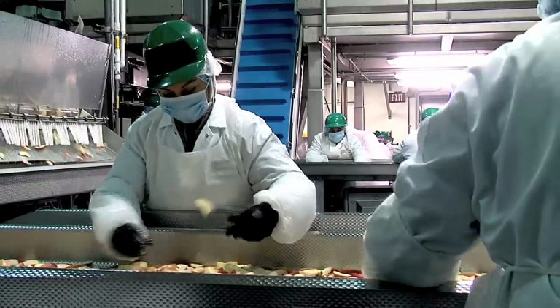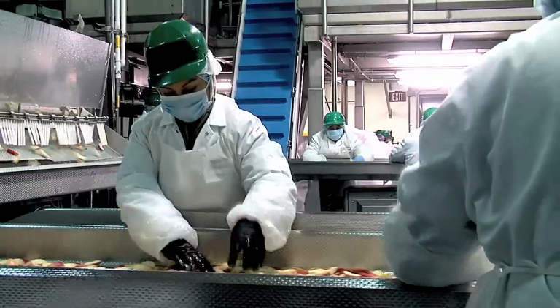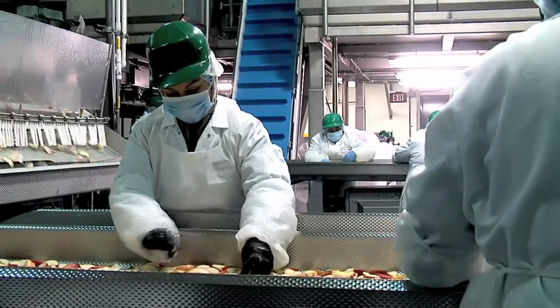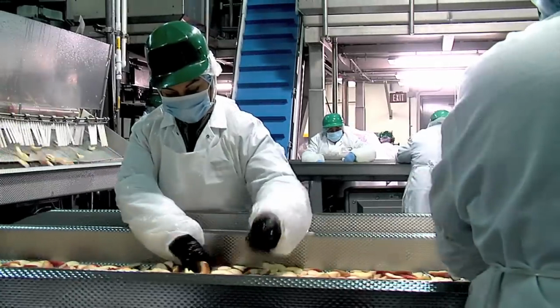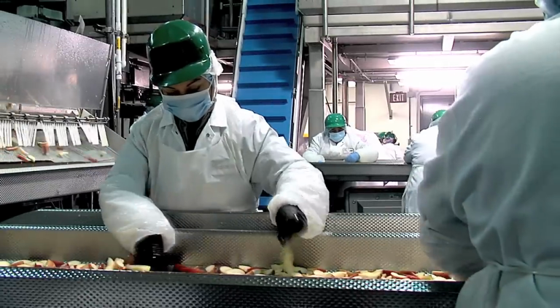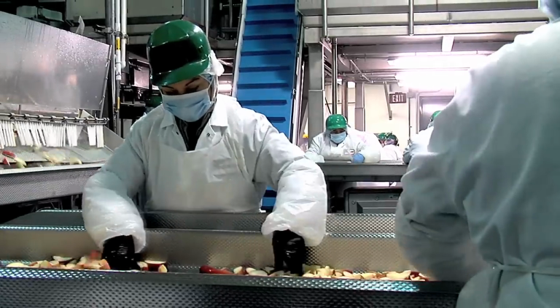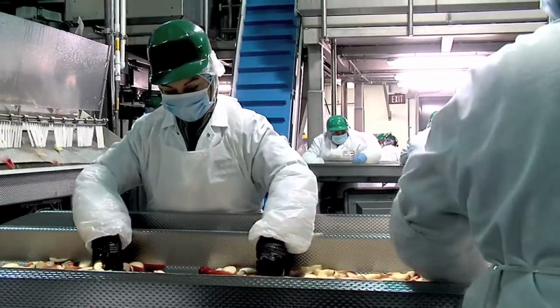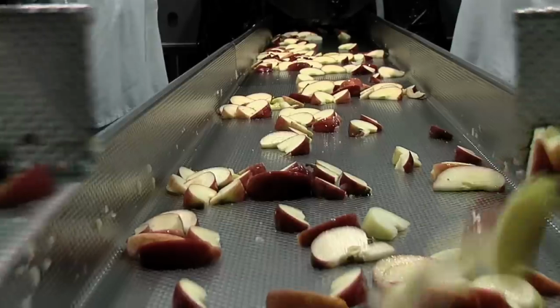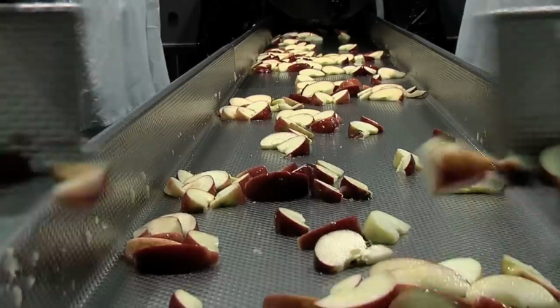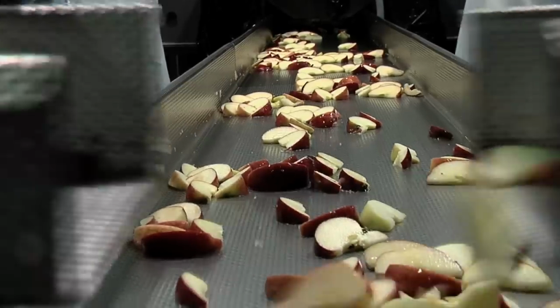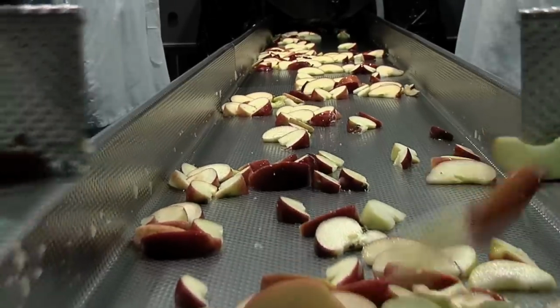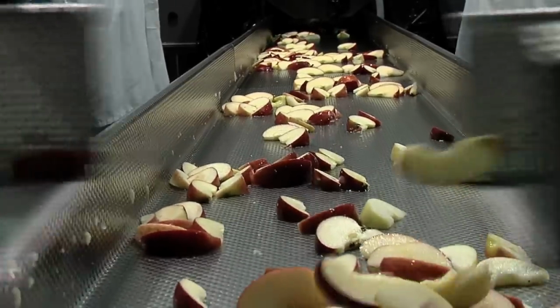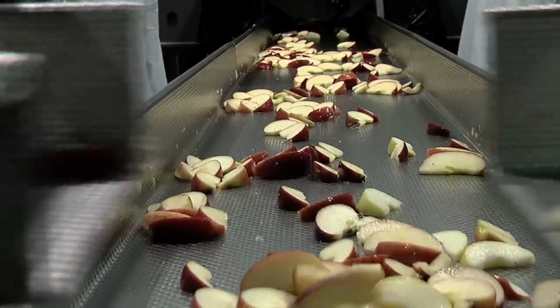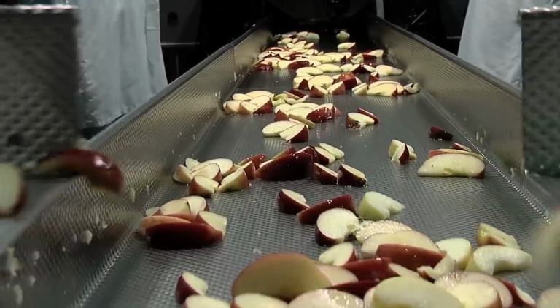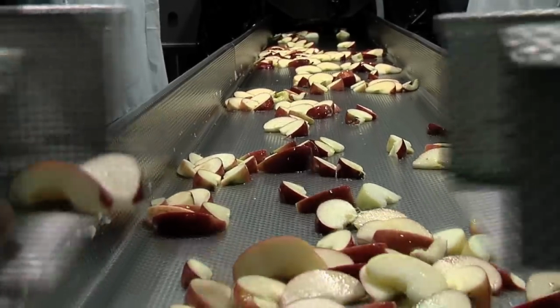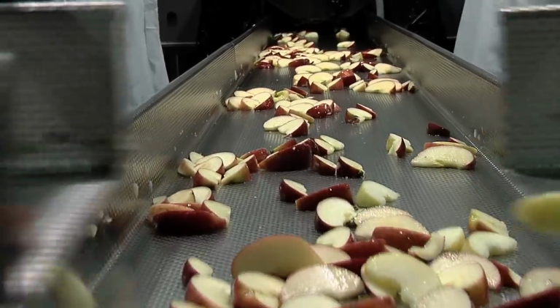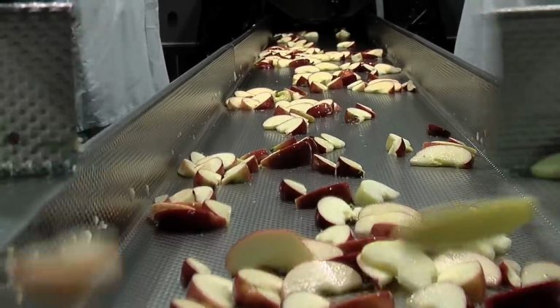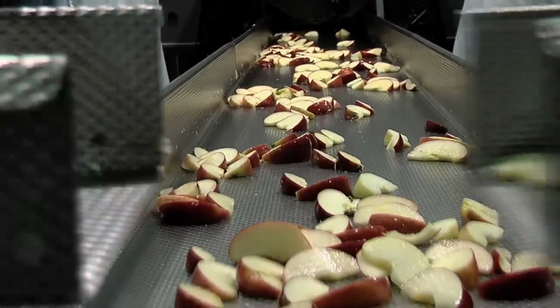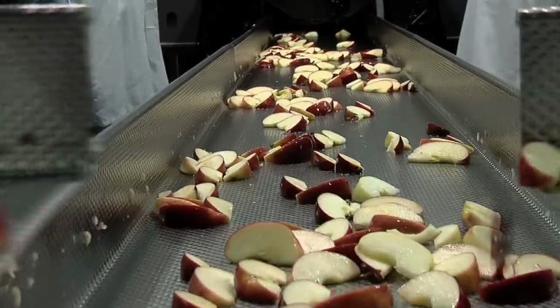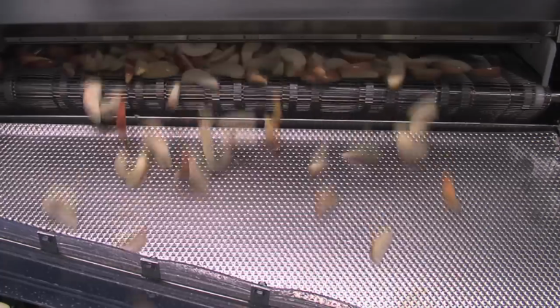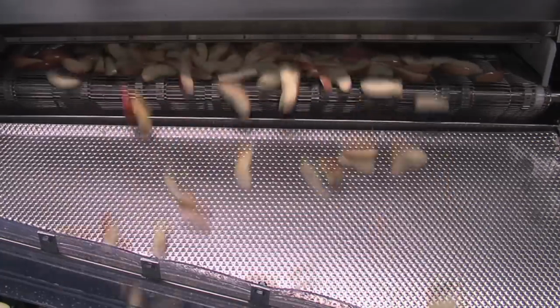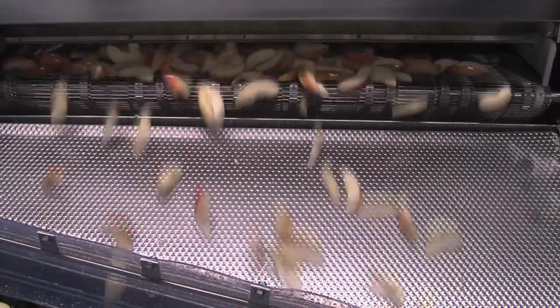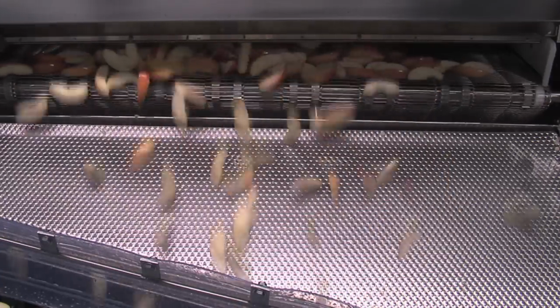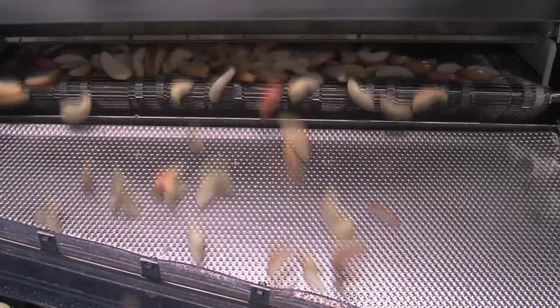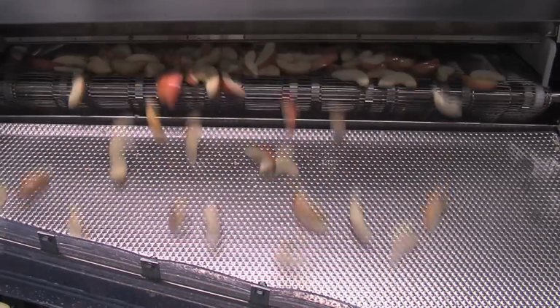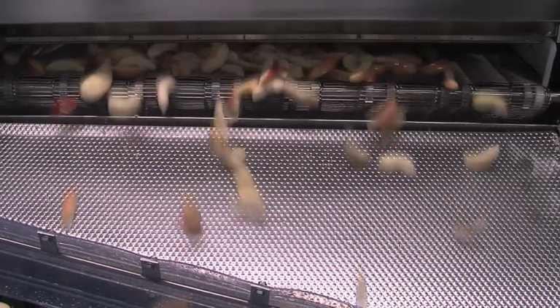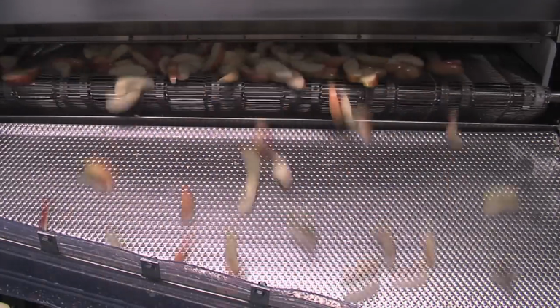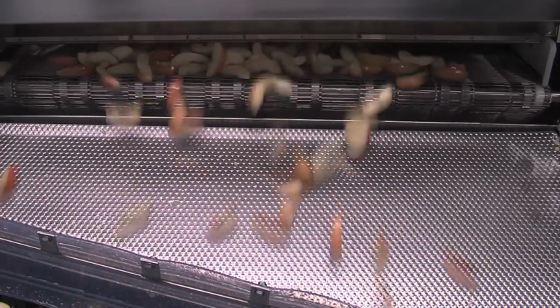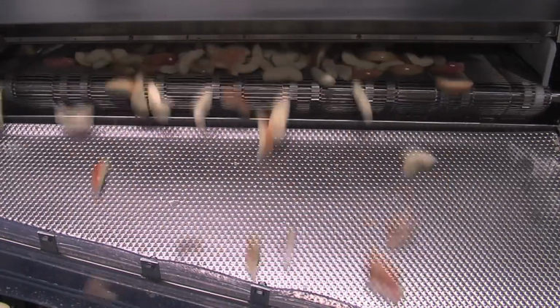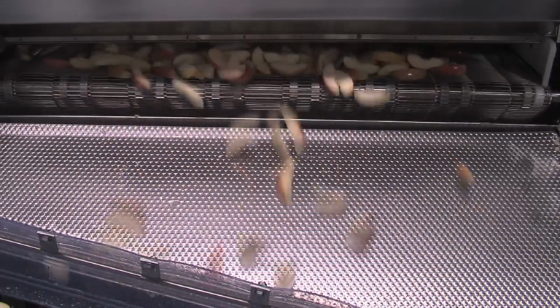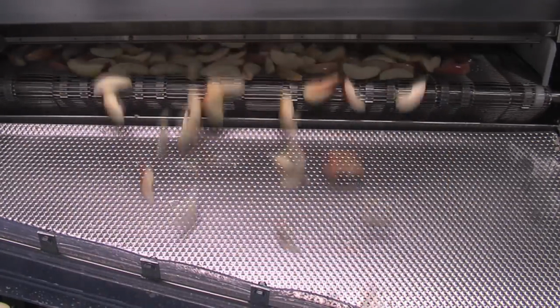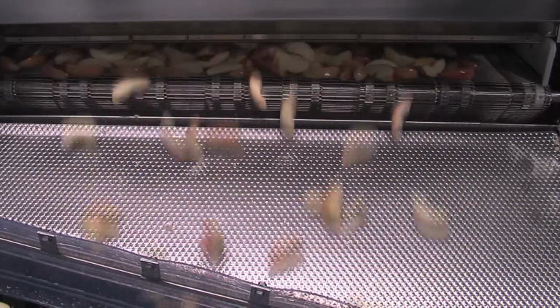The apple slices now need to get rid of any excess moisture. Air knives do this job to perfection.